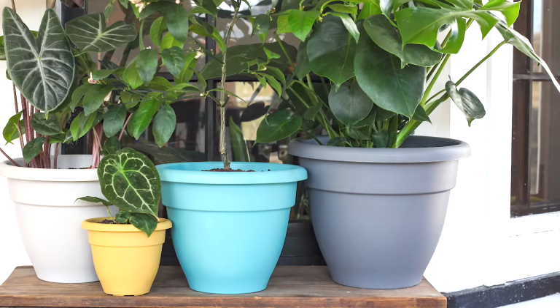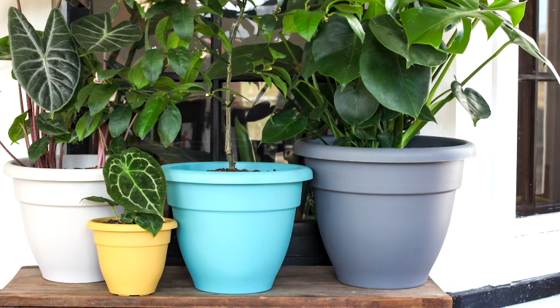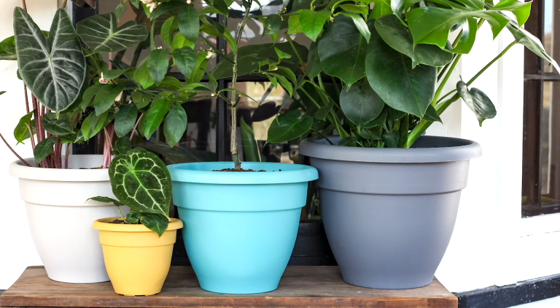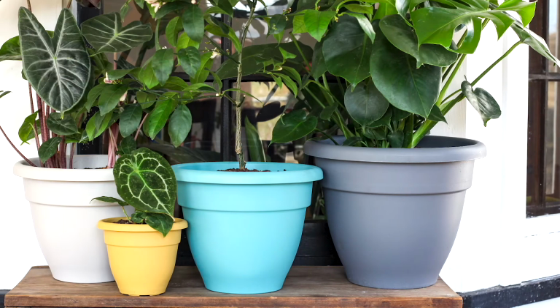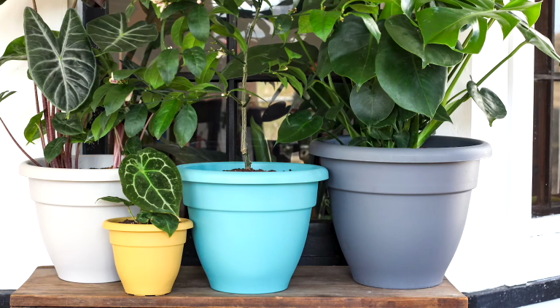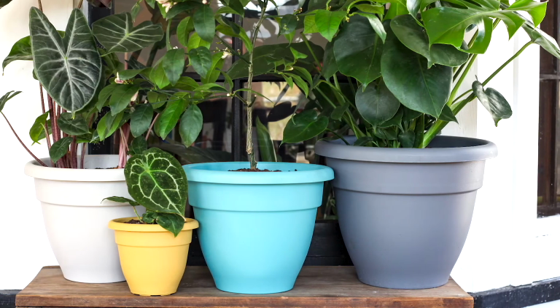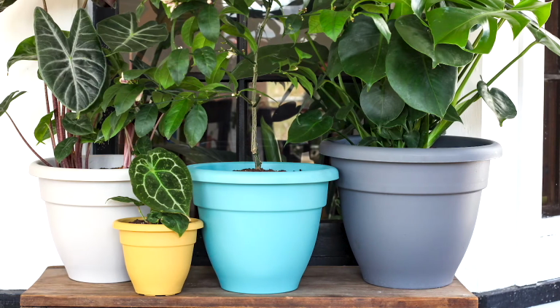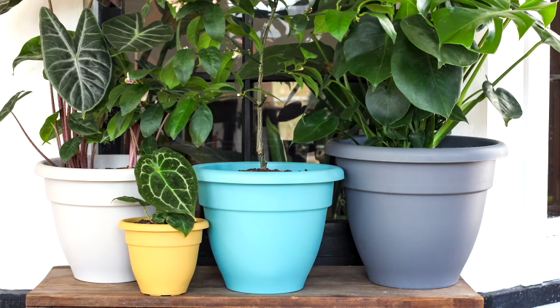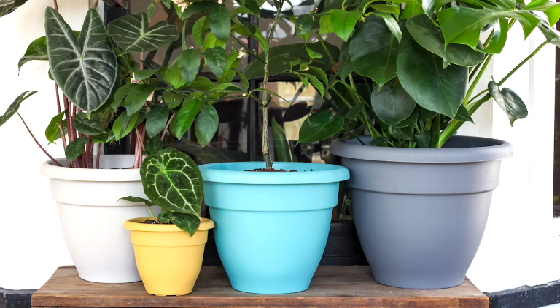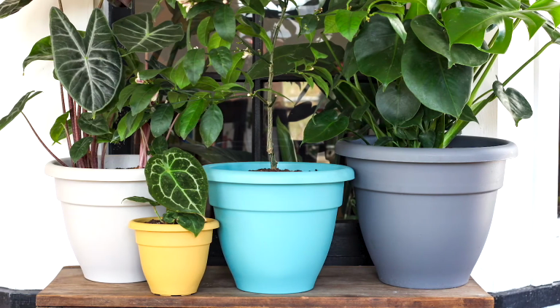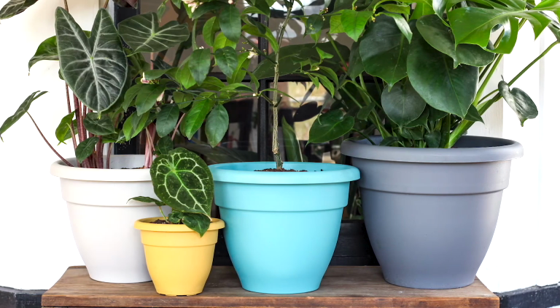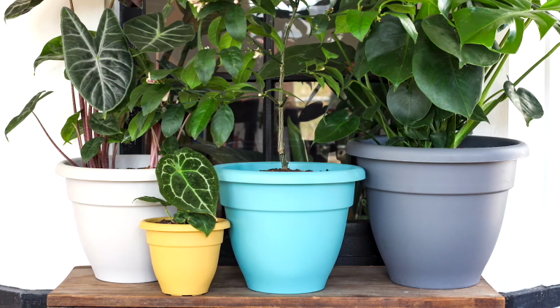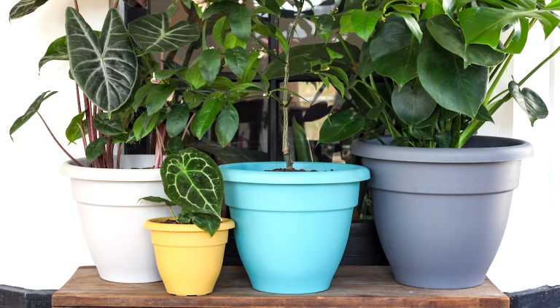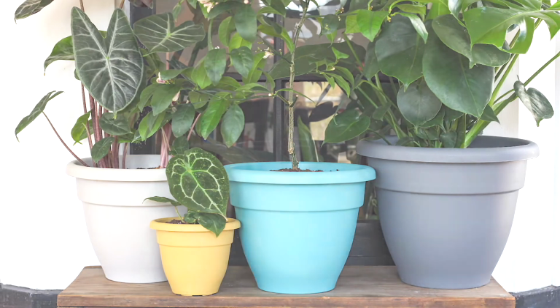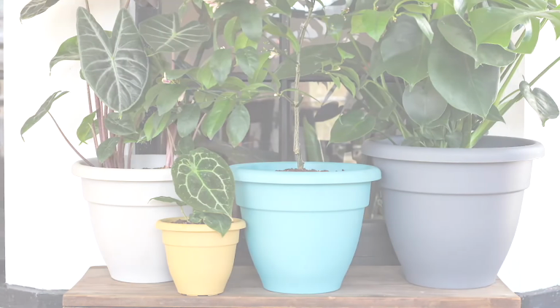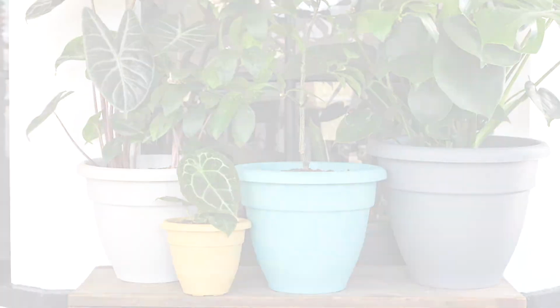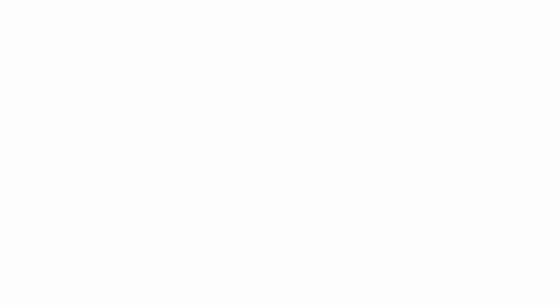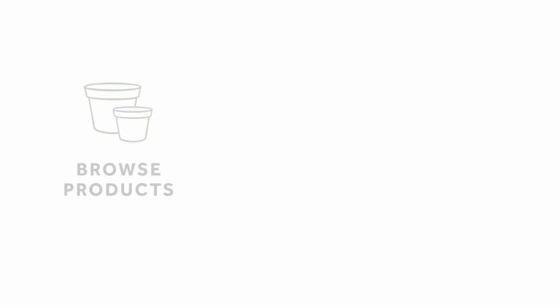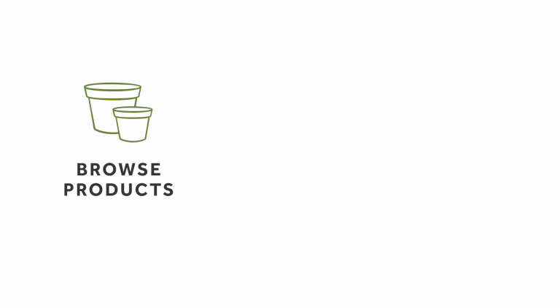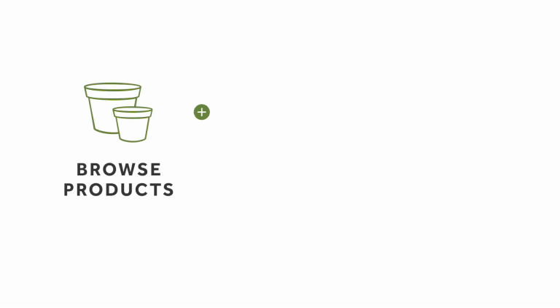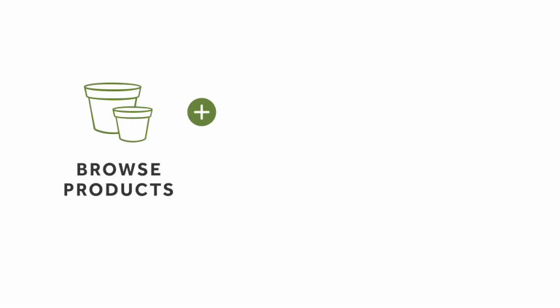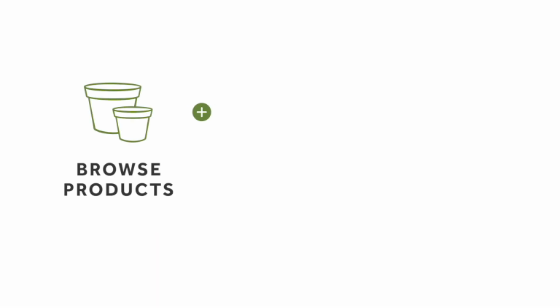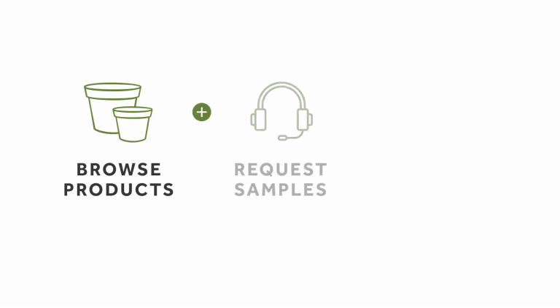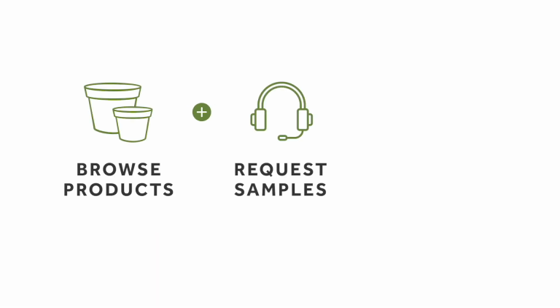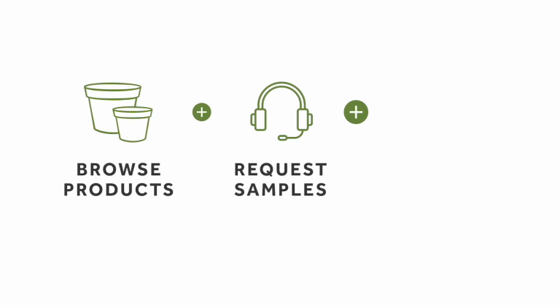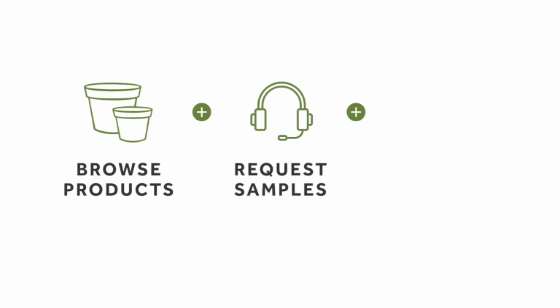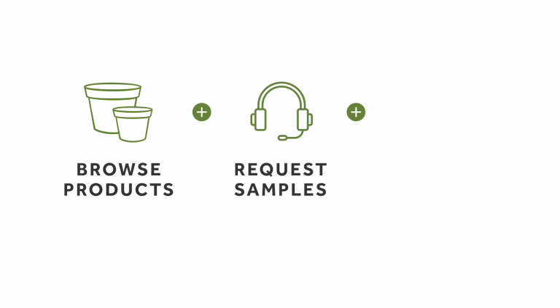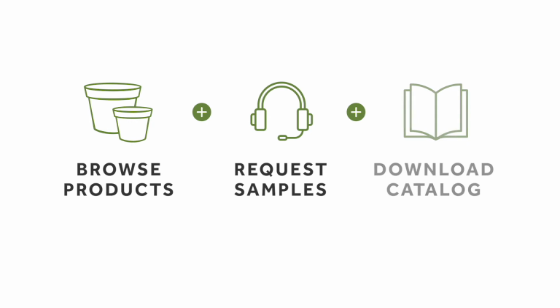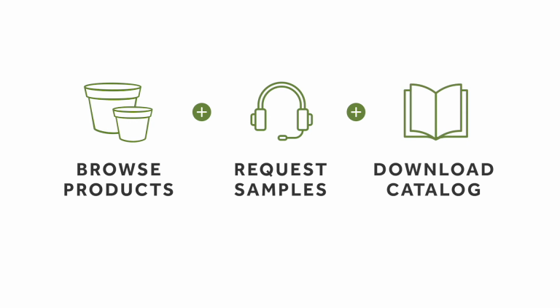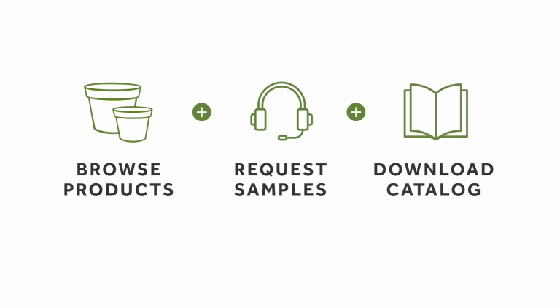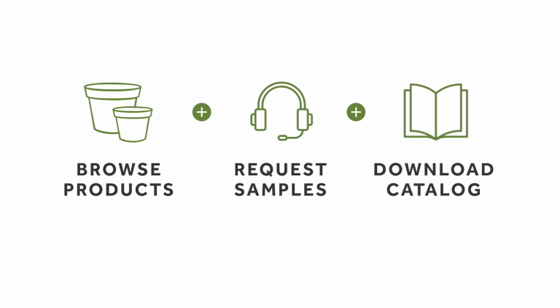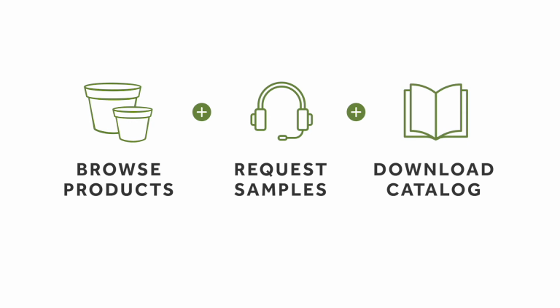Want to see more of our decorative containers? Simply follow the links below to browse products, request samples, or download our complete catalog.